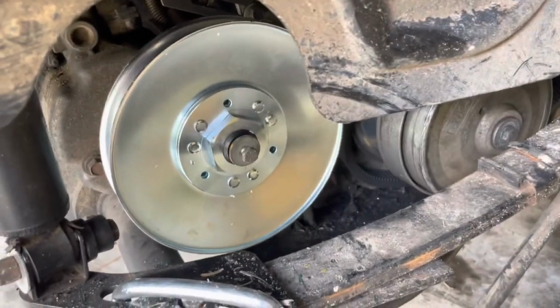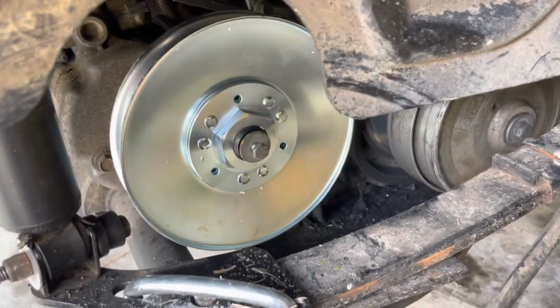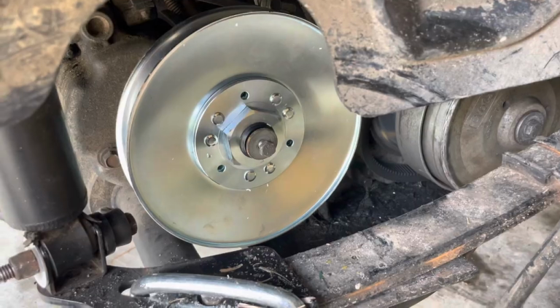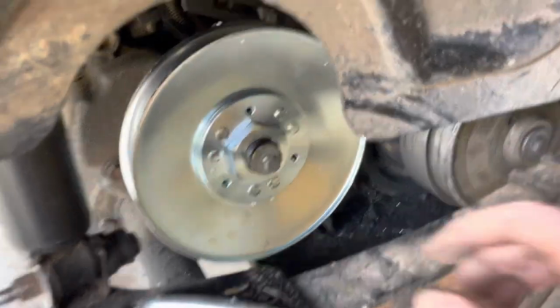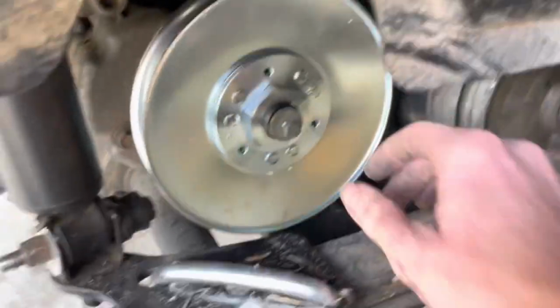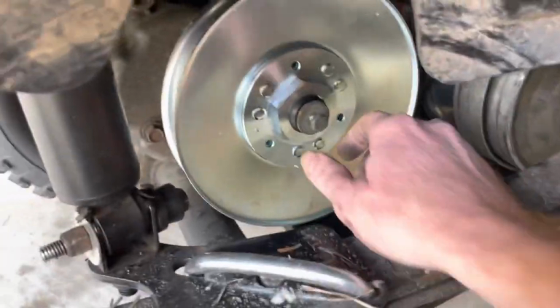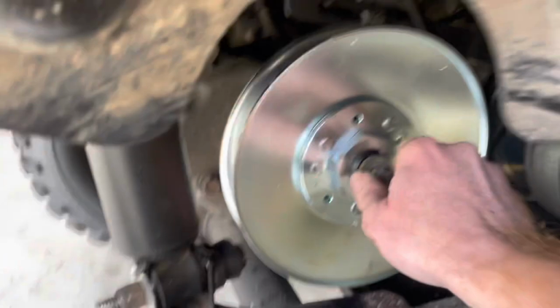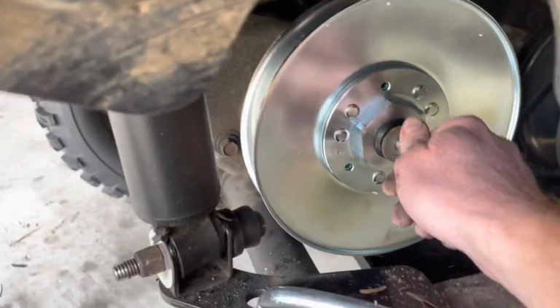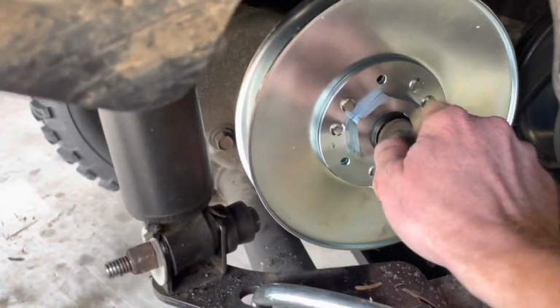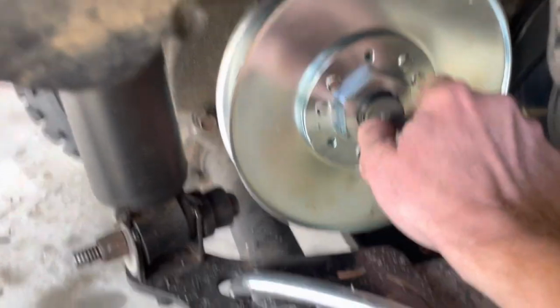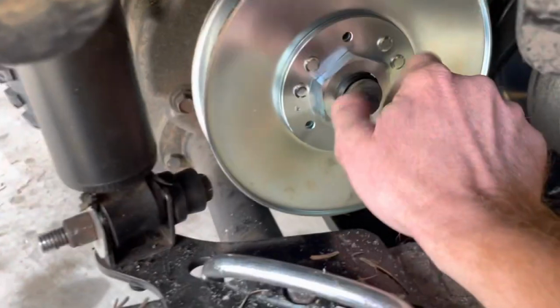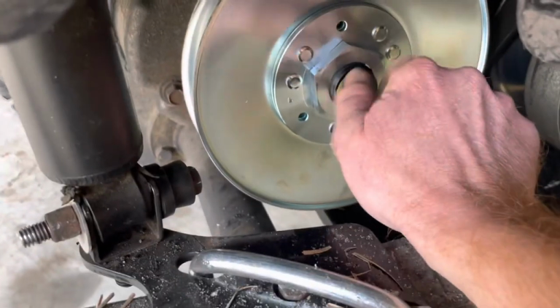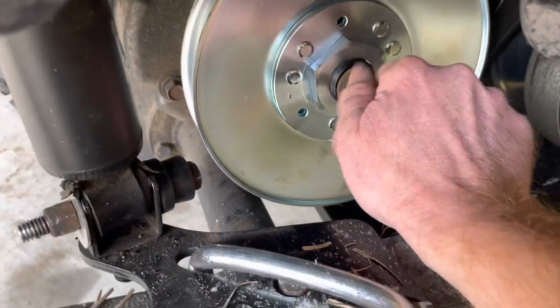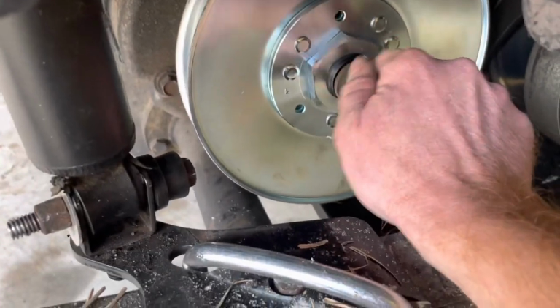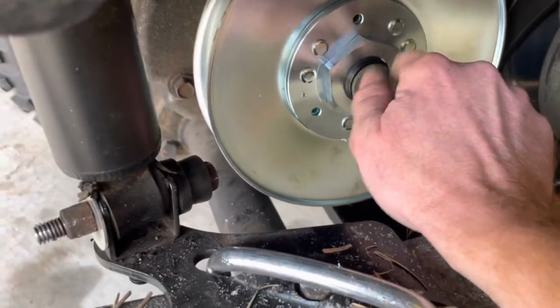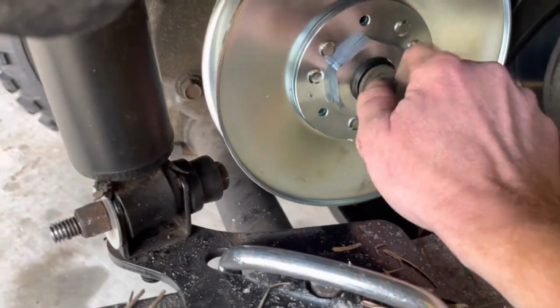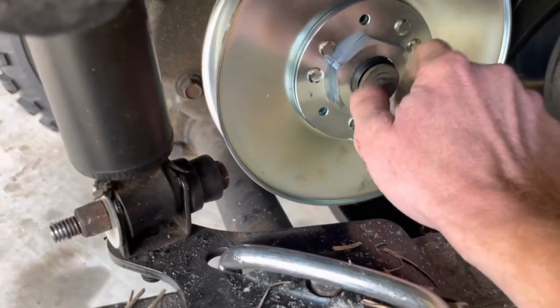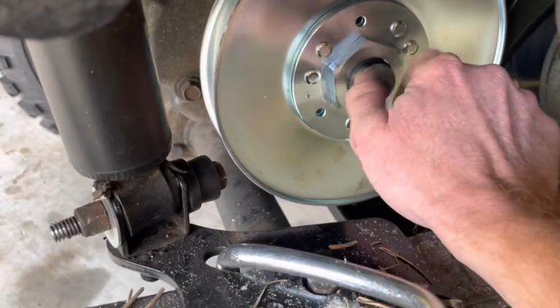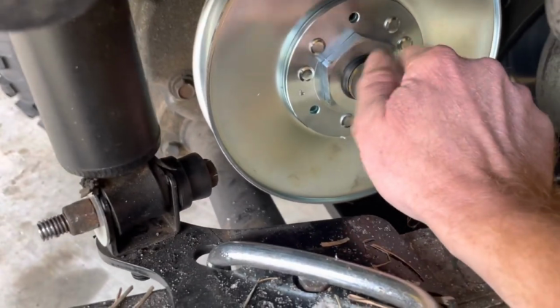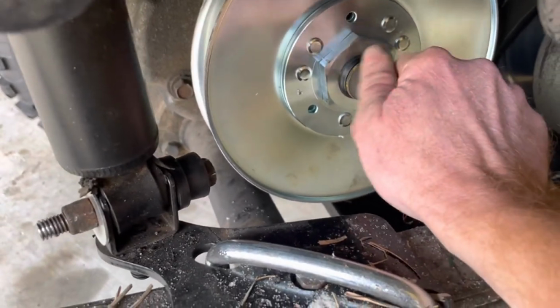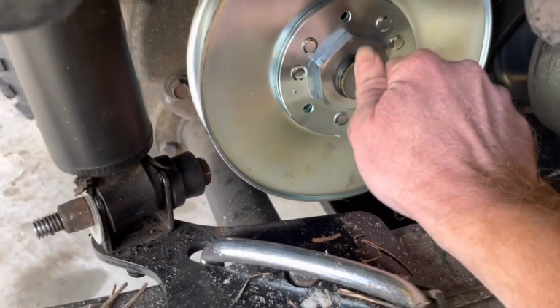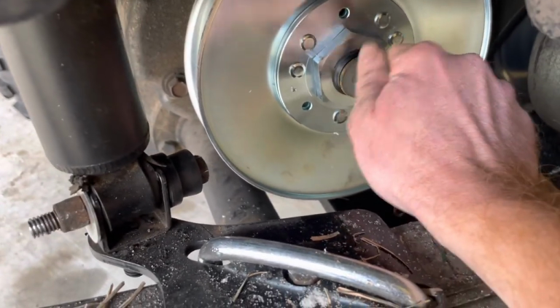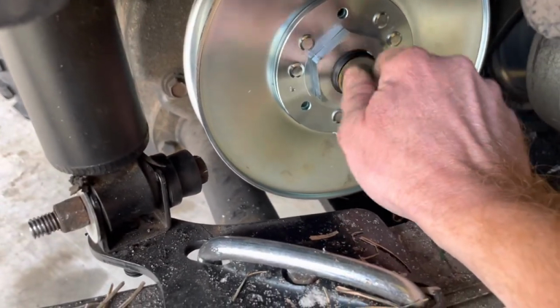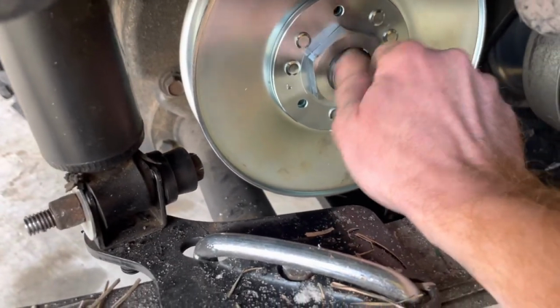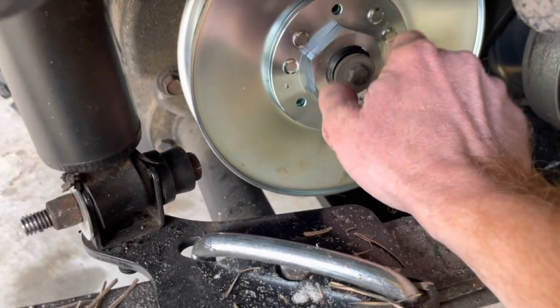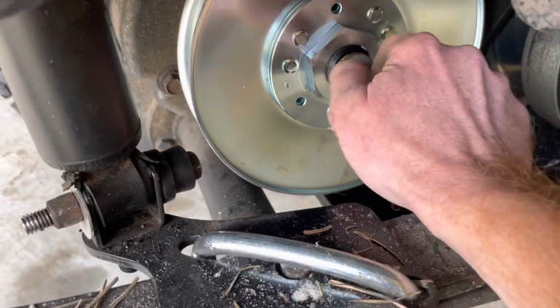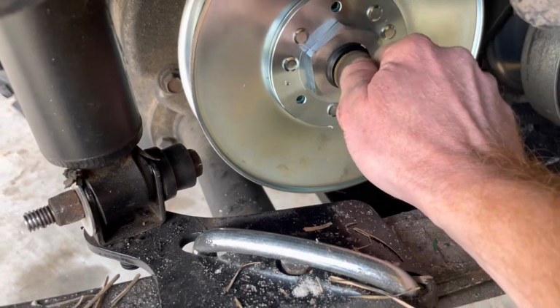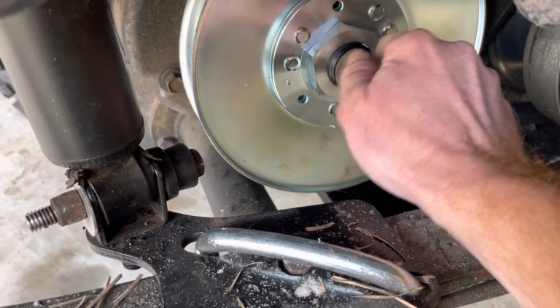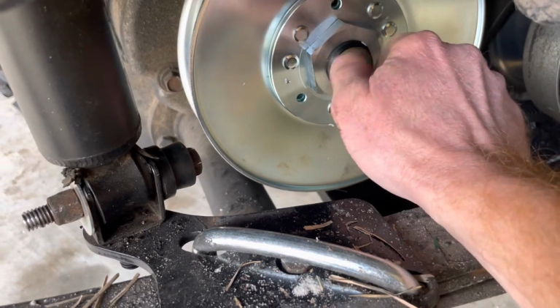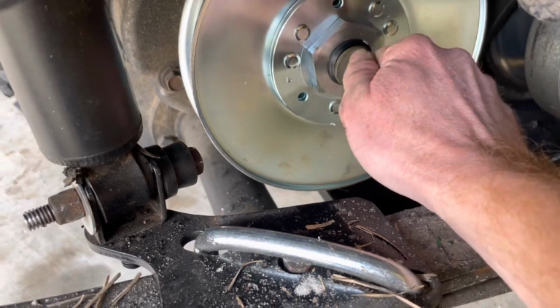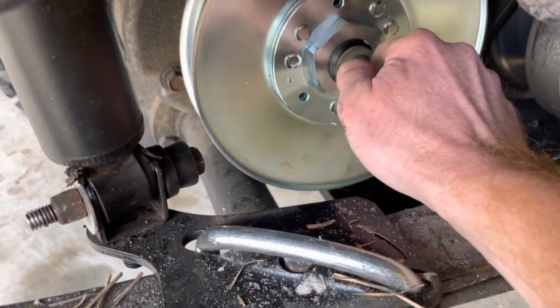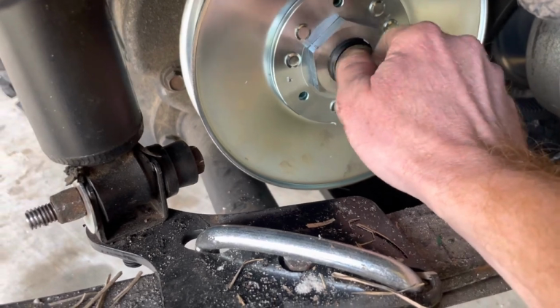Alright, she slid back in. Righty tighty — this is a half-inch nut here. I'm just using my impact to tighten it.